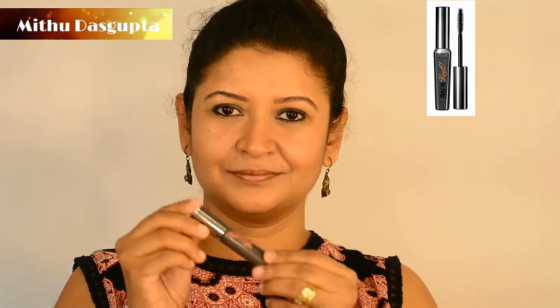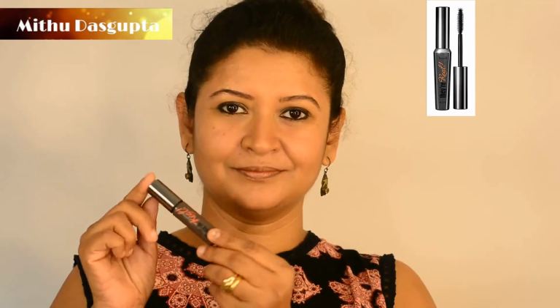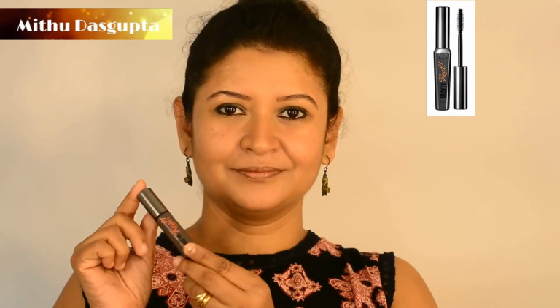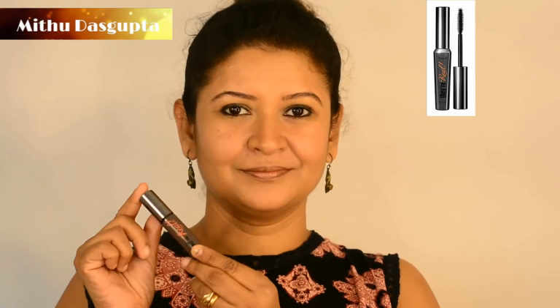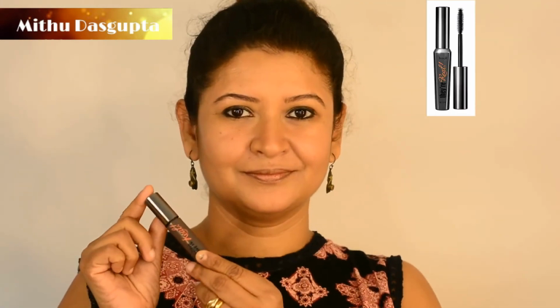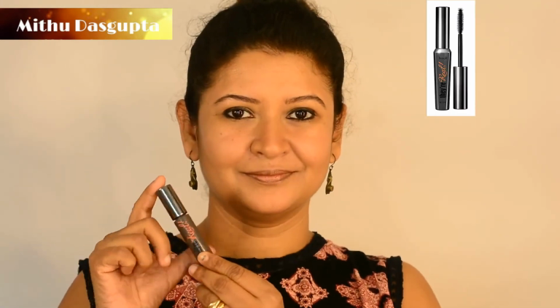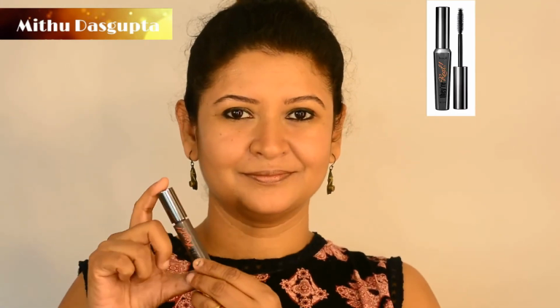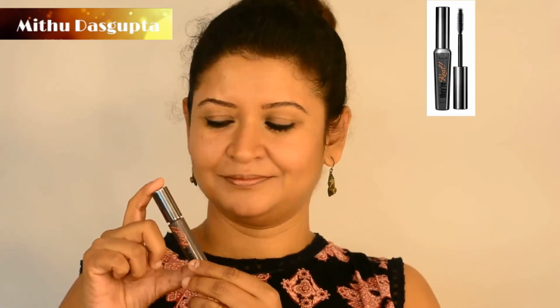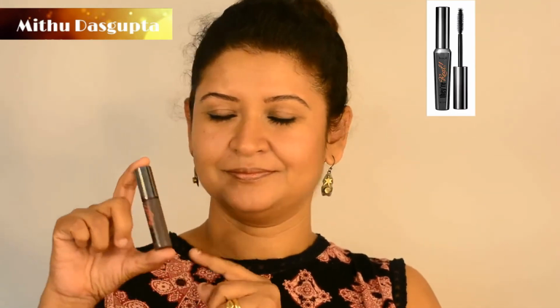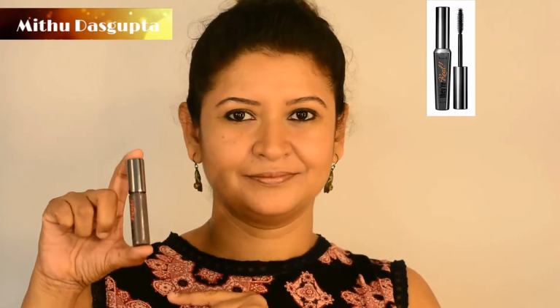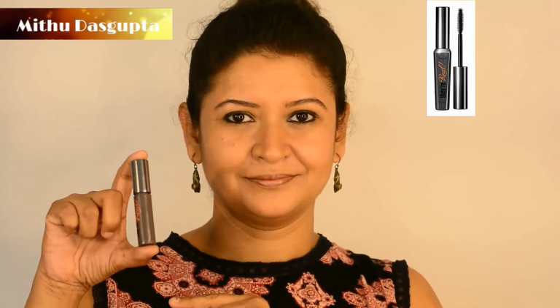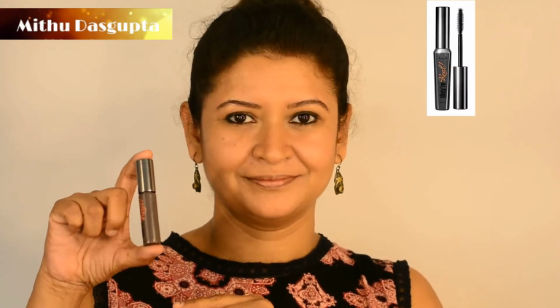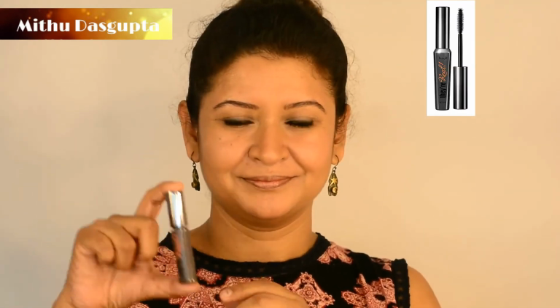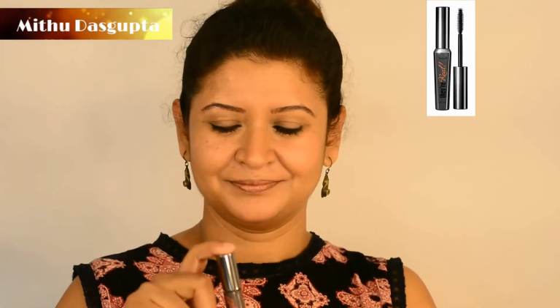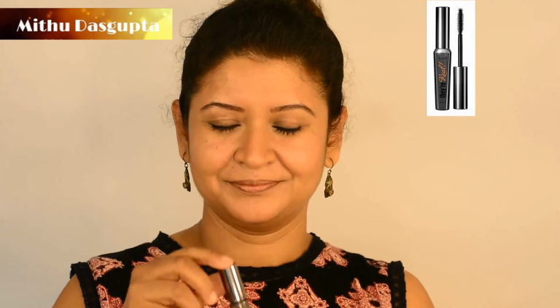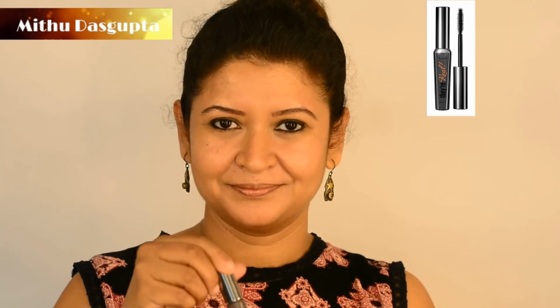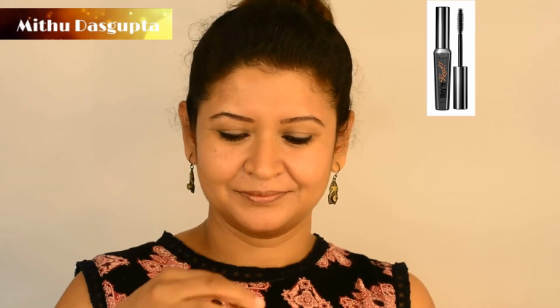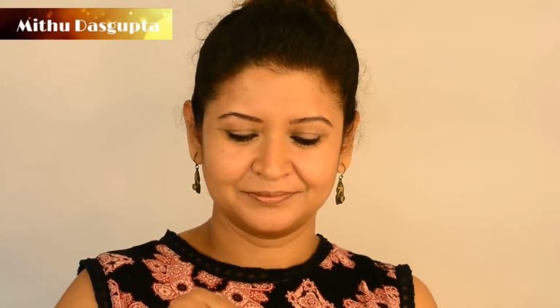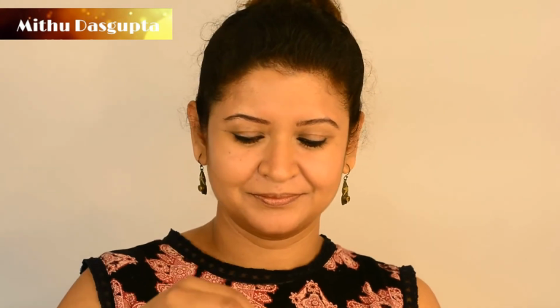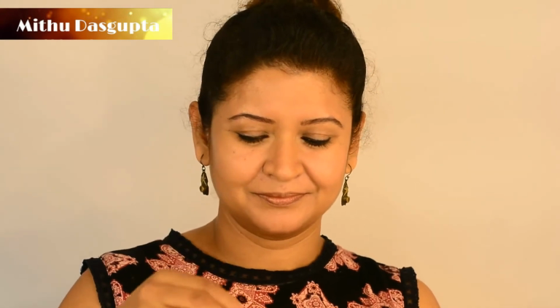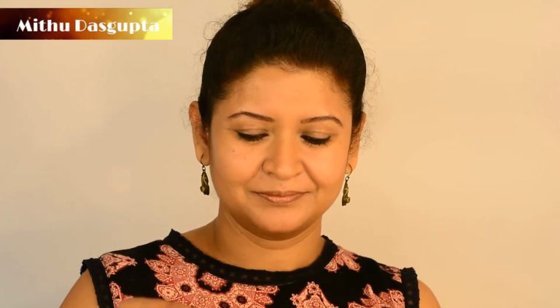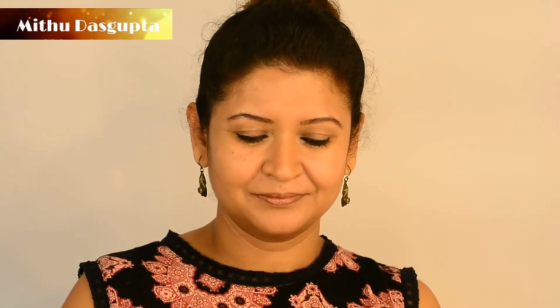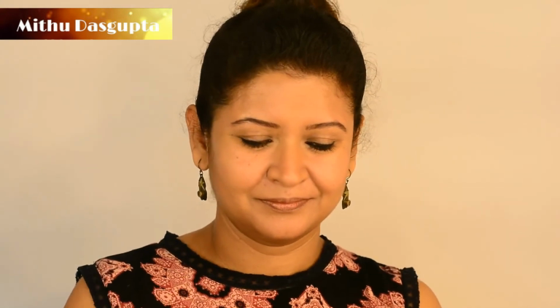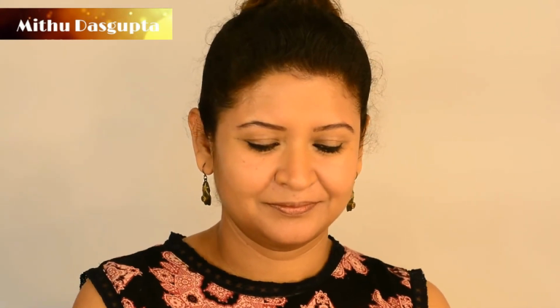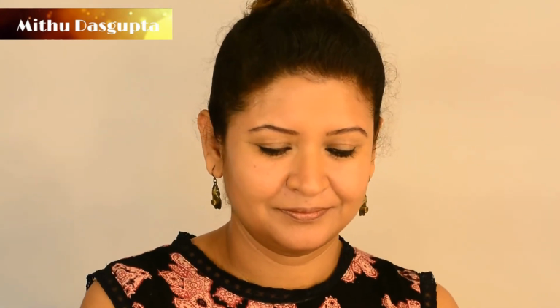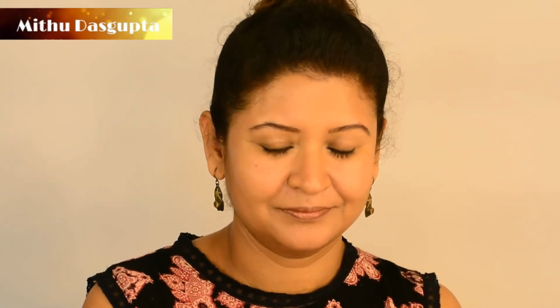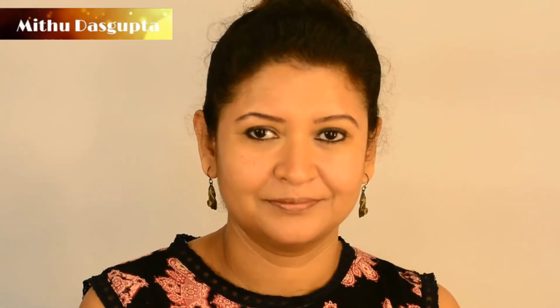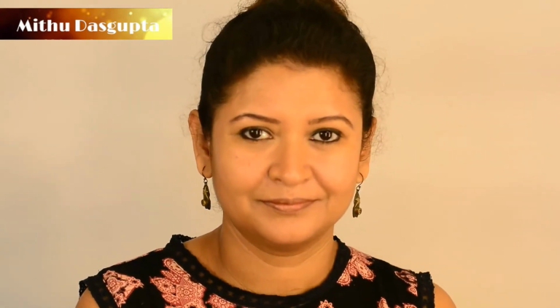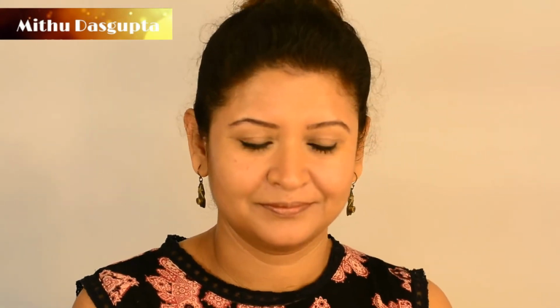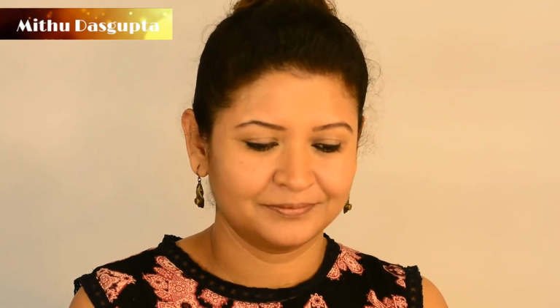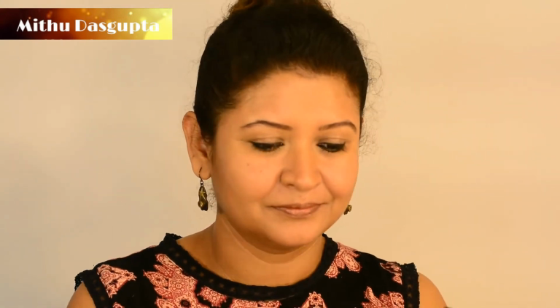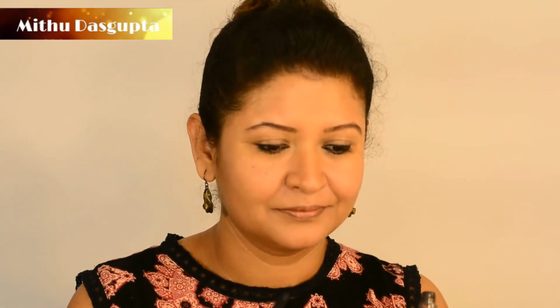I have this mascara from Benefit — it's very small and easy to carry.